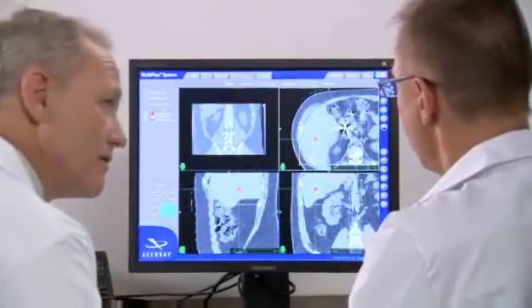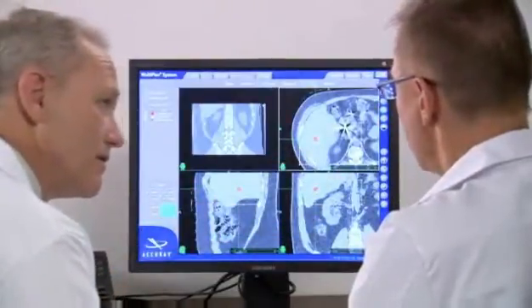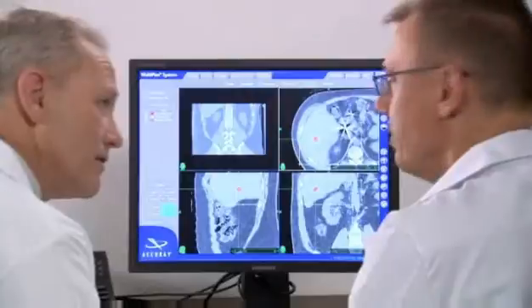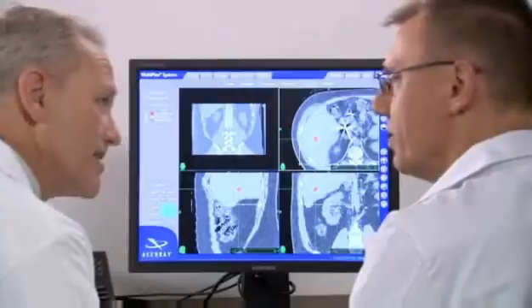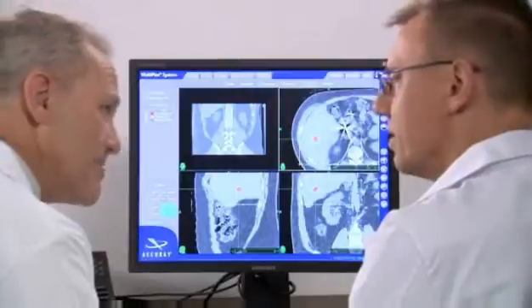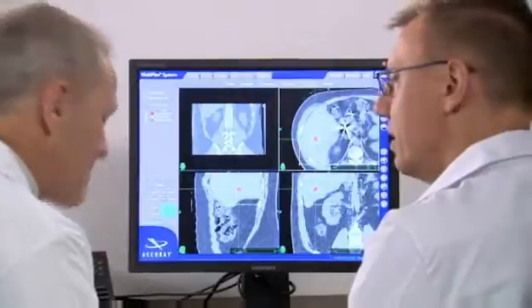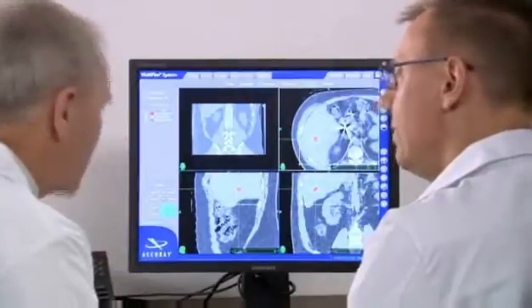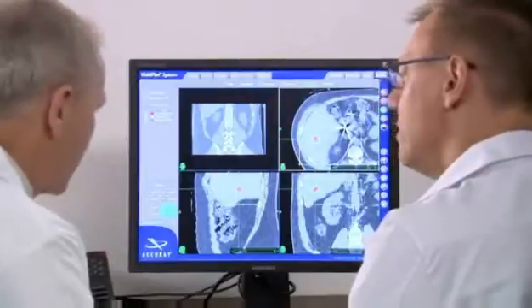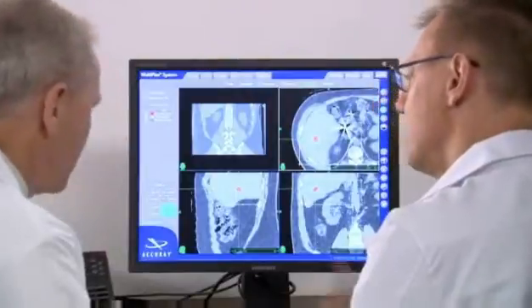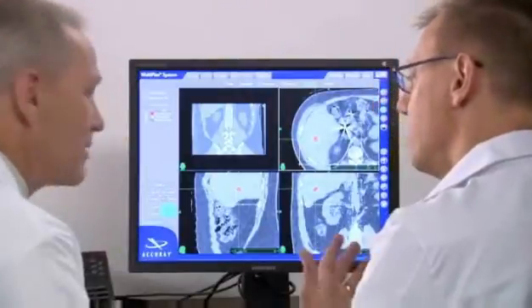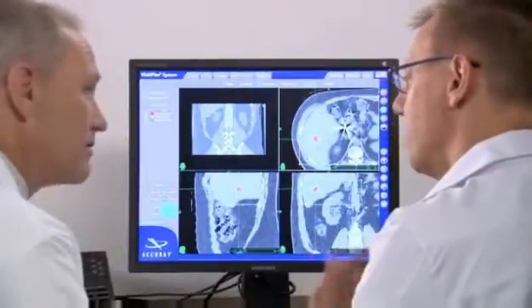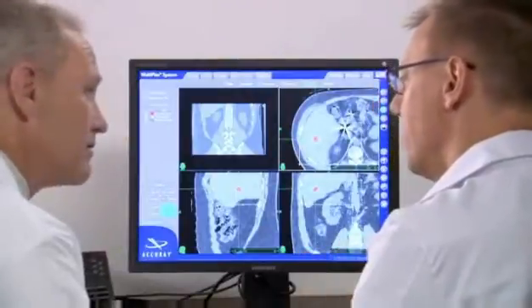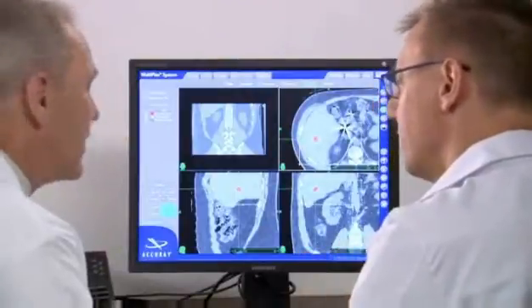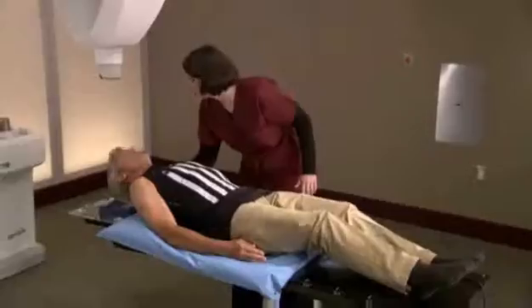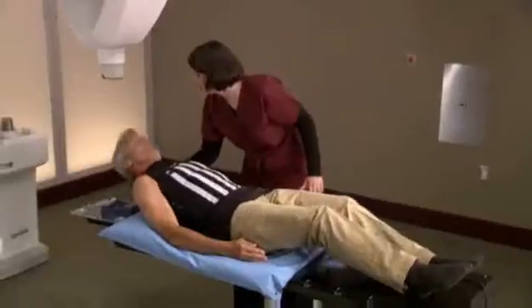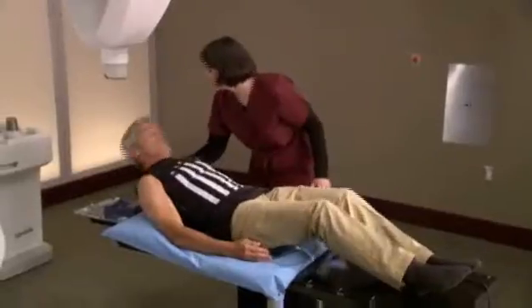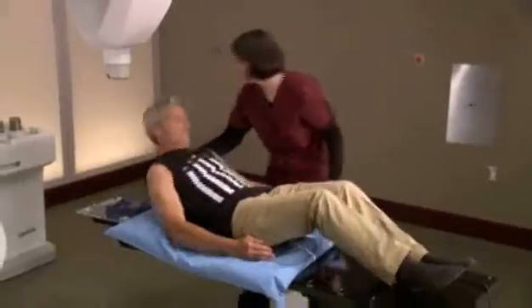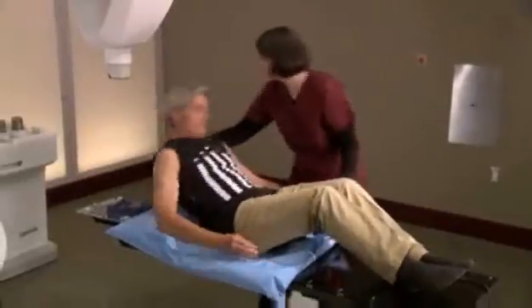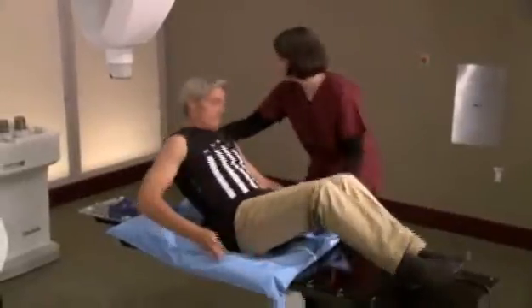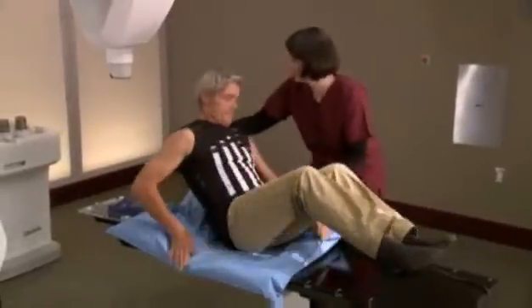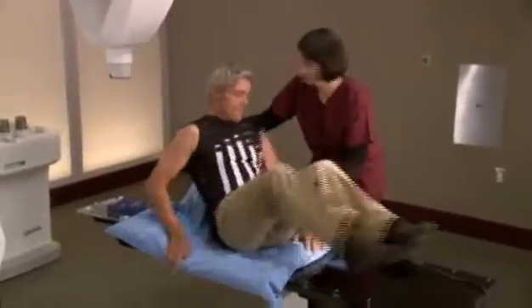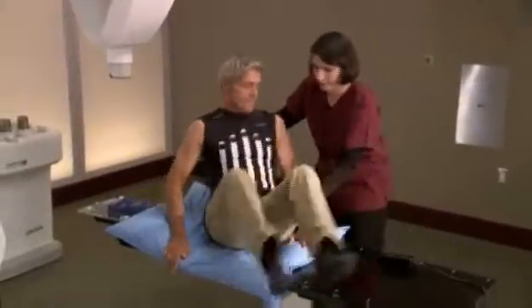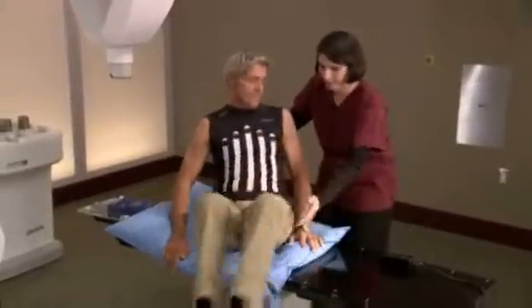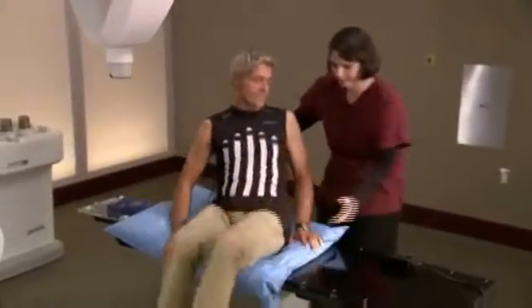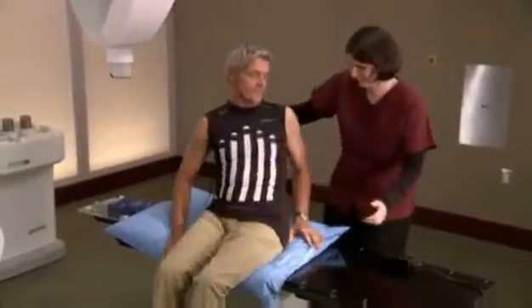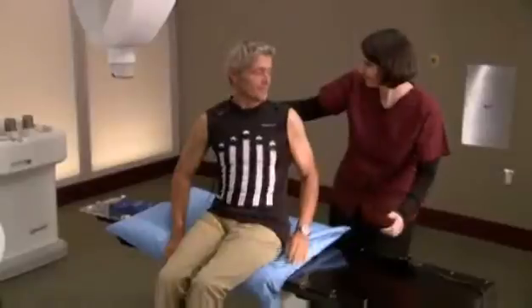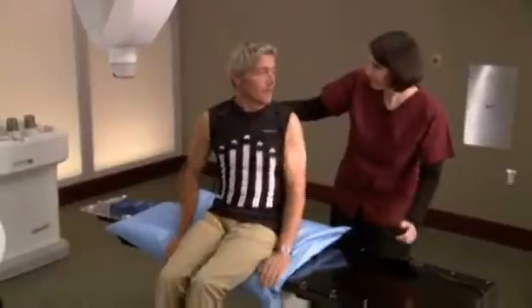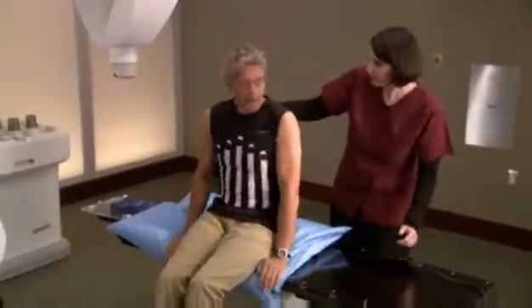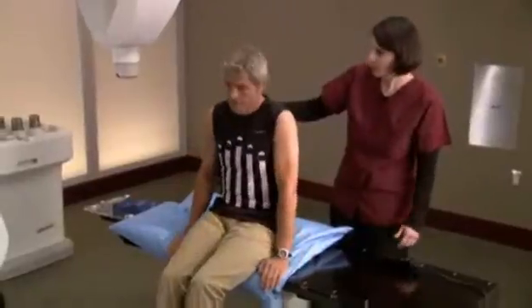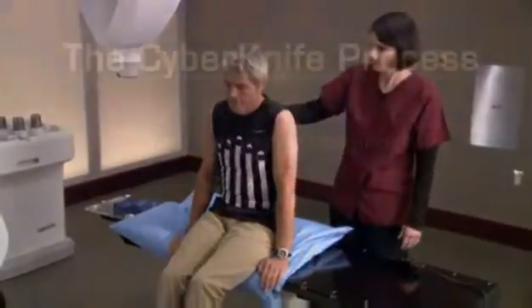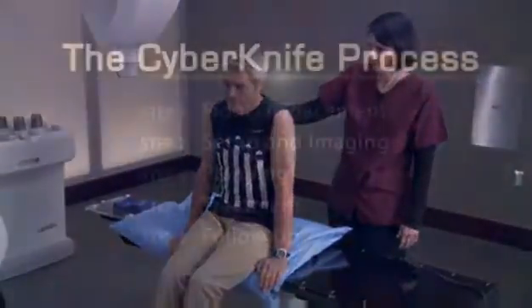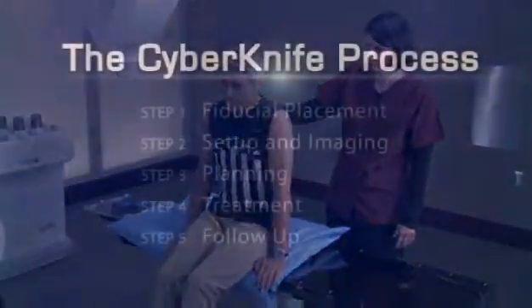Once the imaging is done, you will remove your vest and it will be stored with your body cradle for use in your CyberKnife treatment.